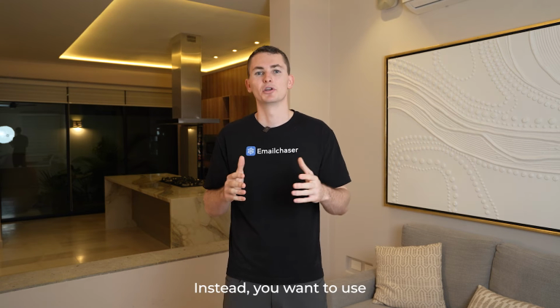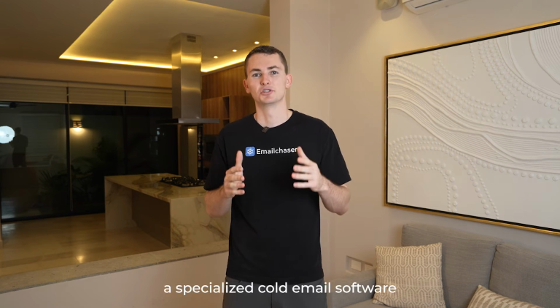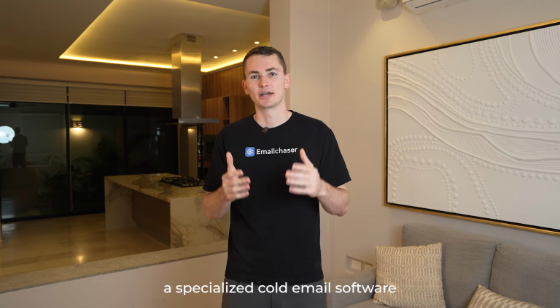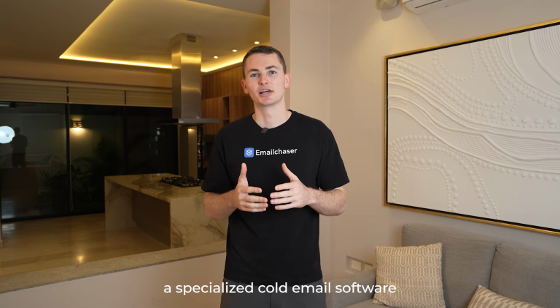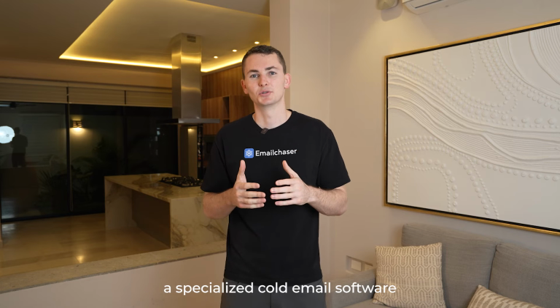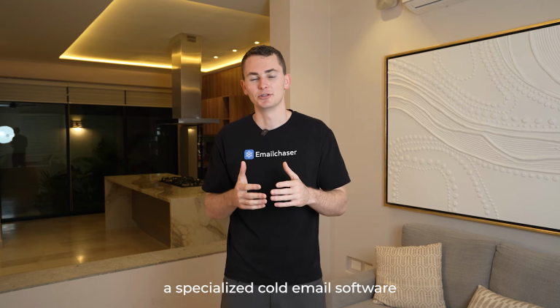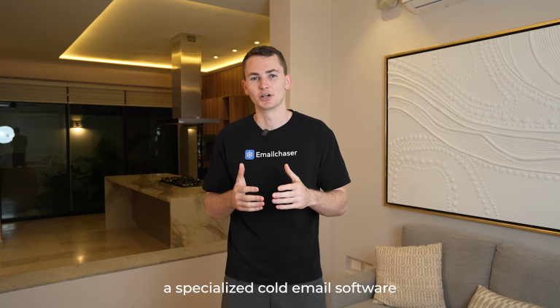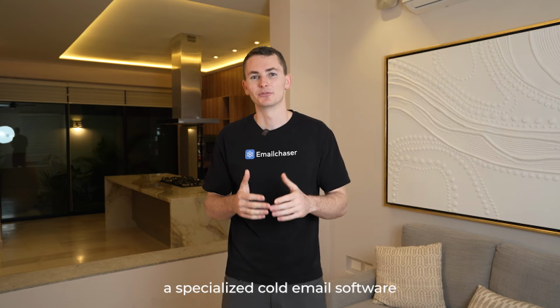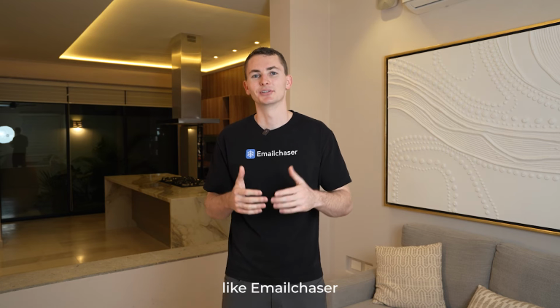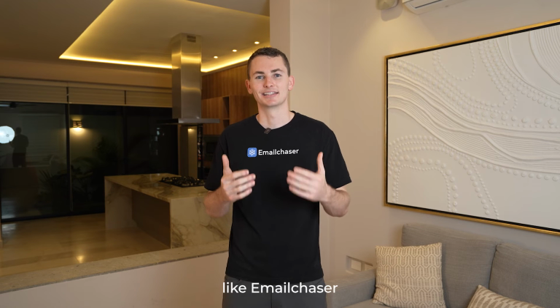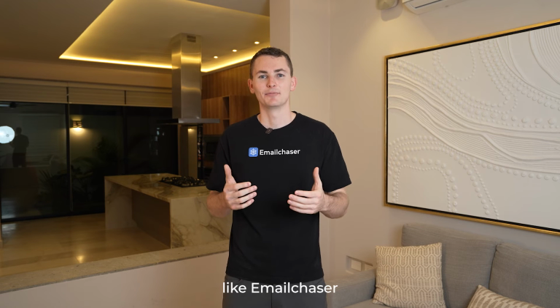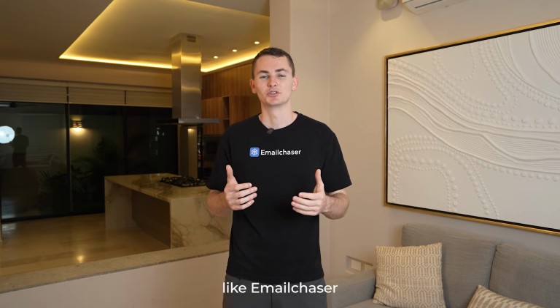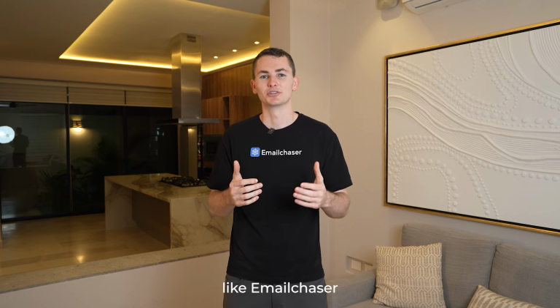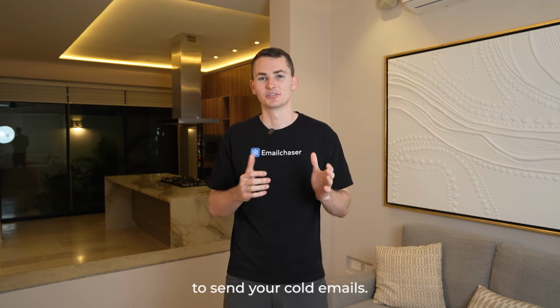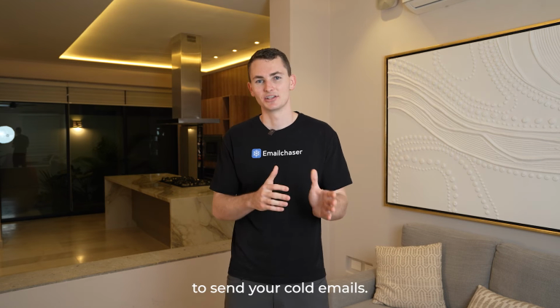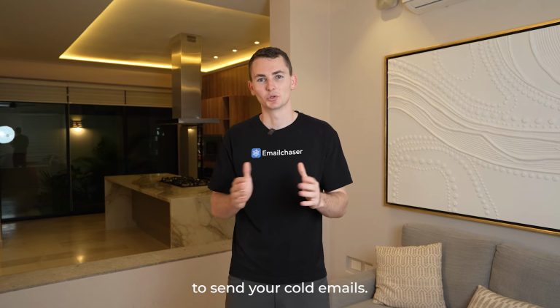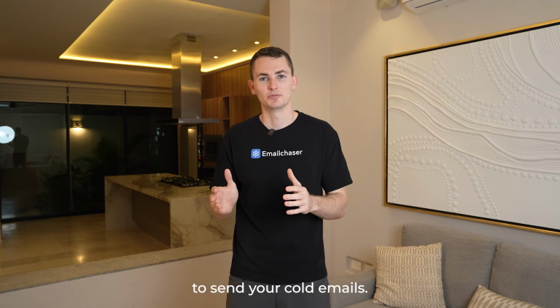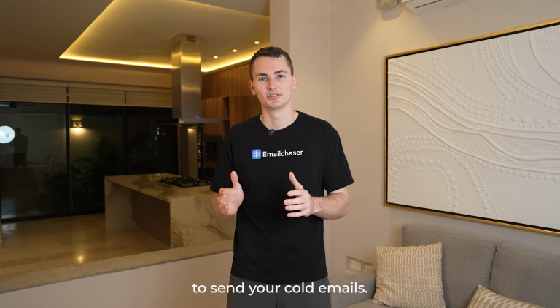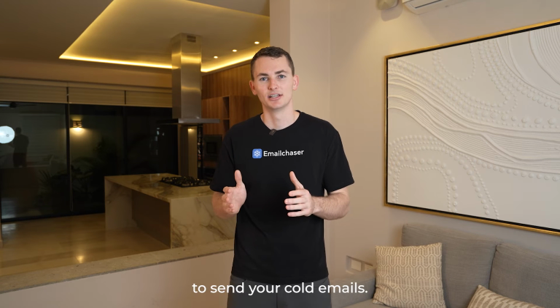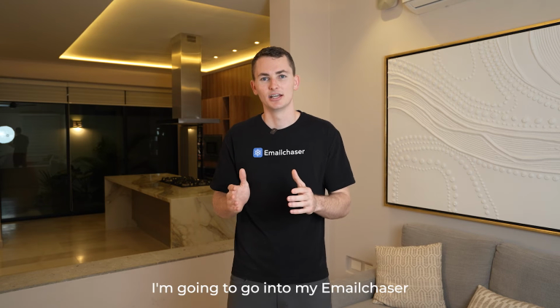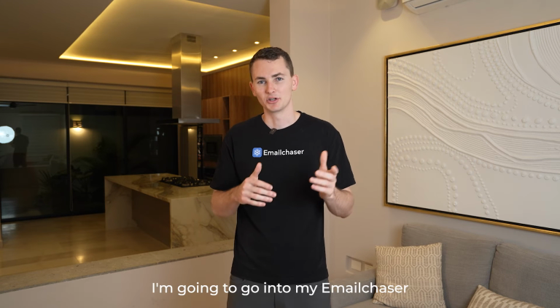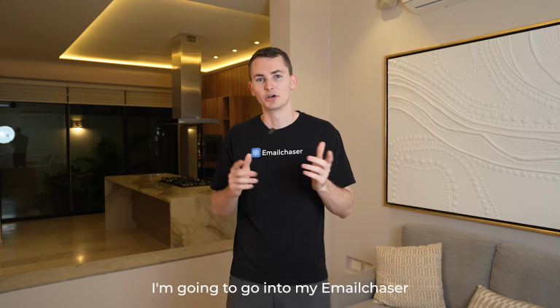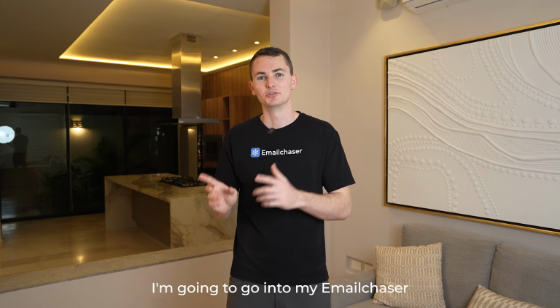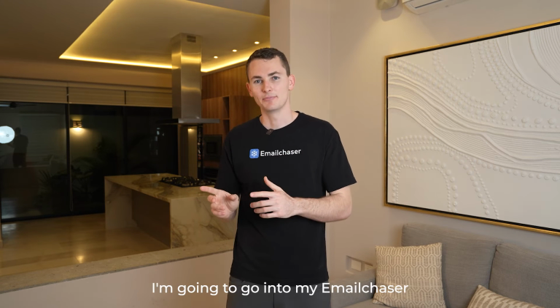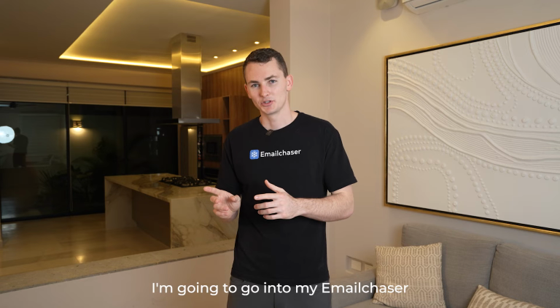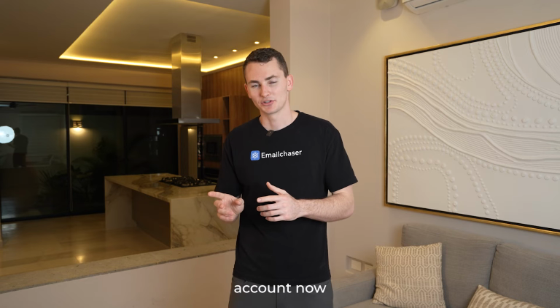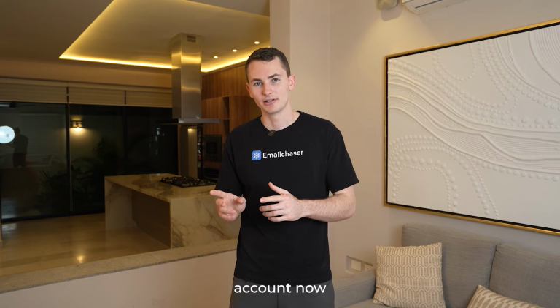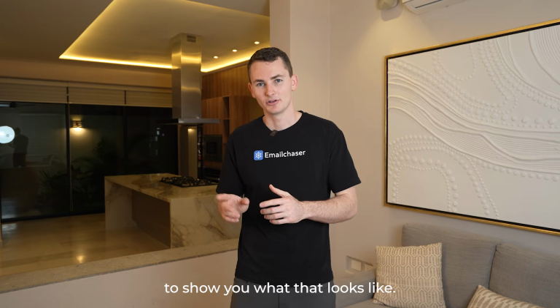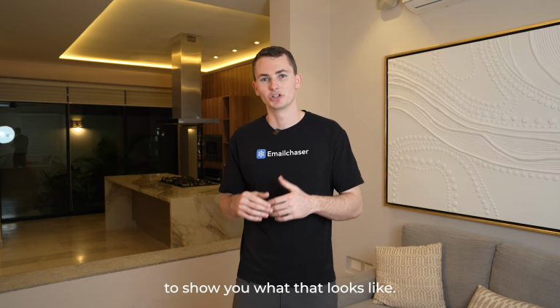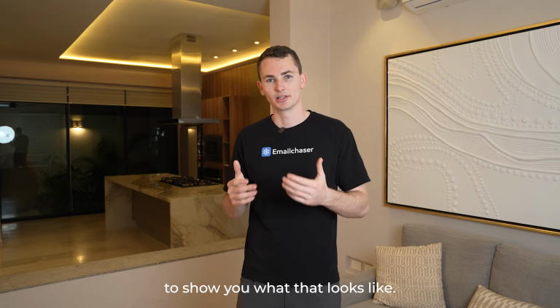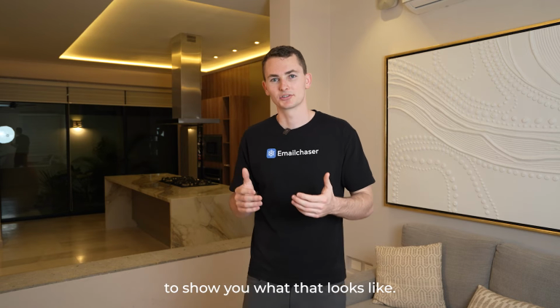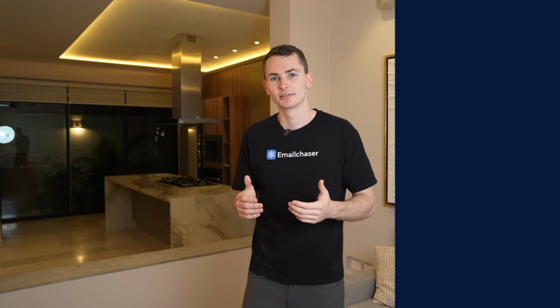Instead, you want to use a specialized cold email software like EmailChaser to send your cold emails. I'm going to go into my EmailChaser account now to show you what that looks like.